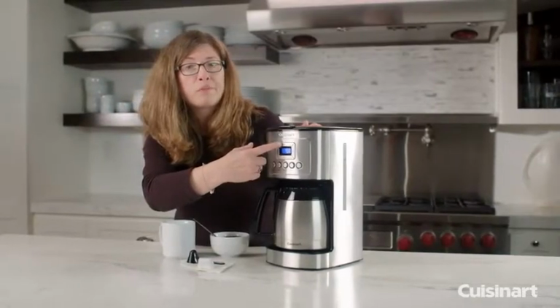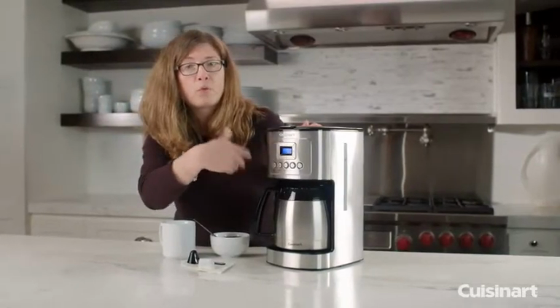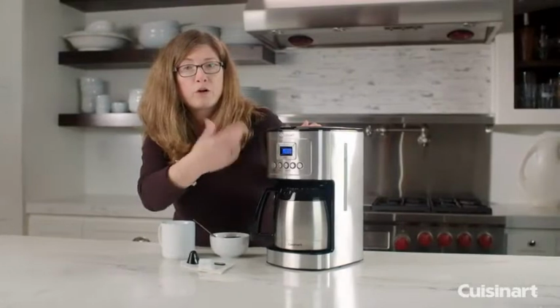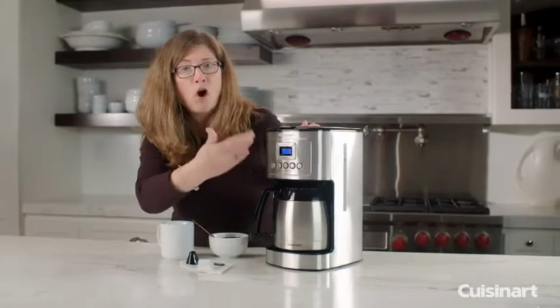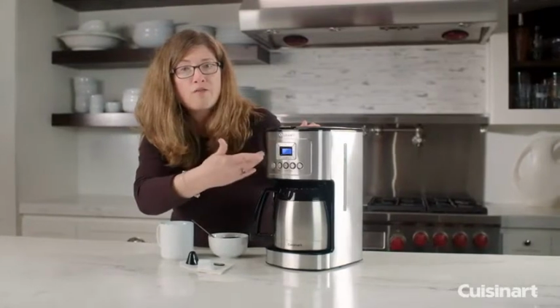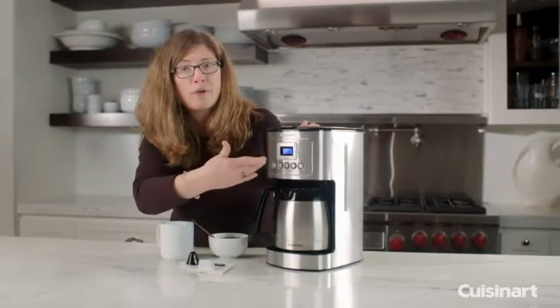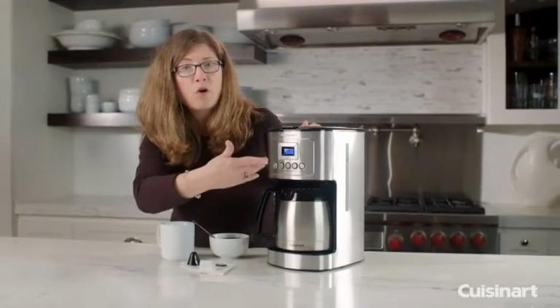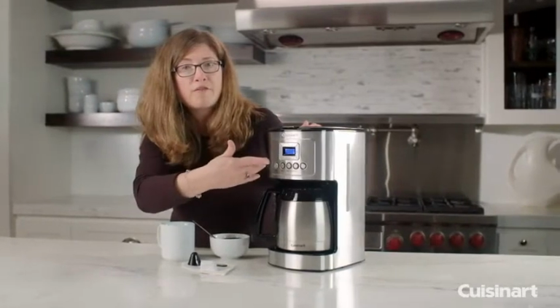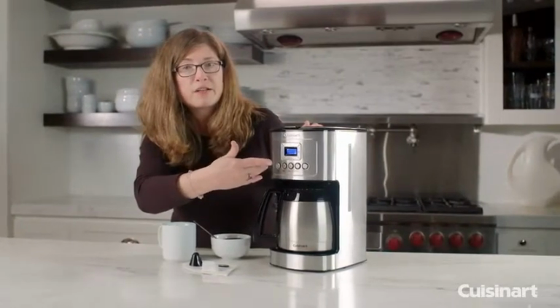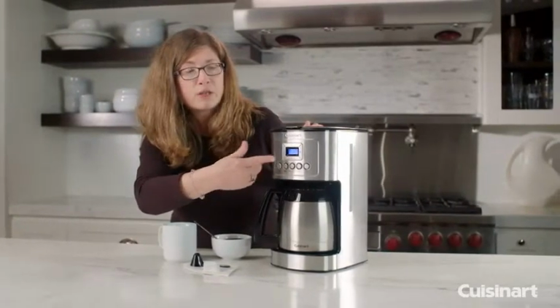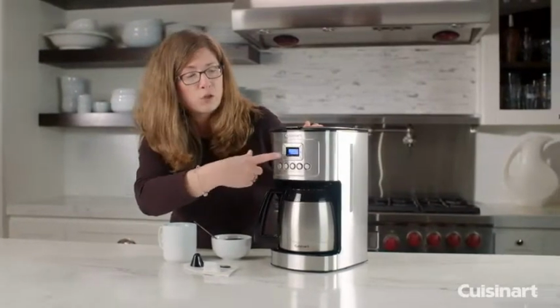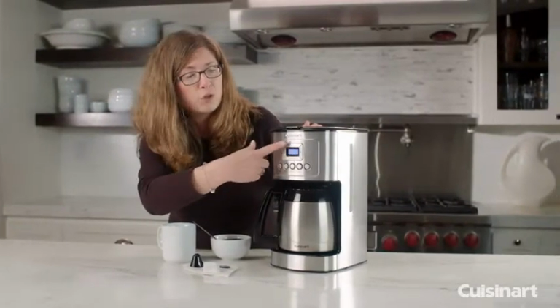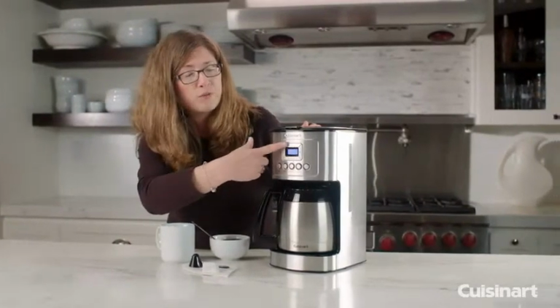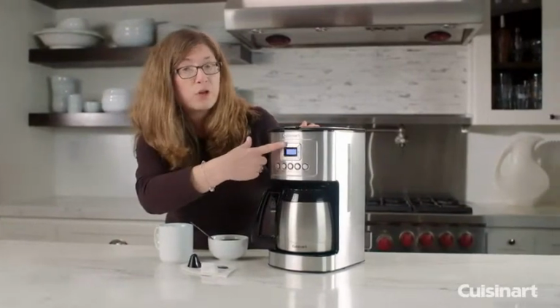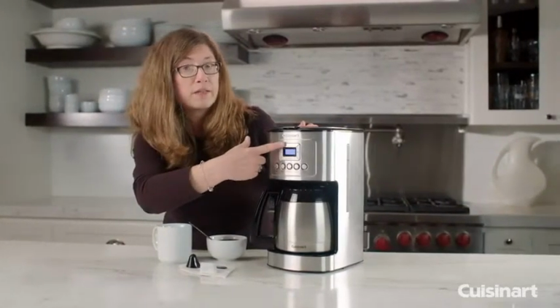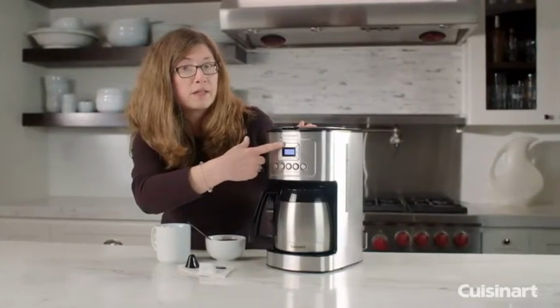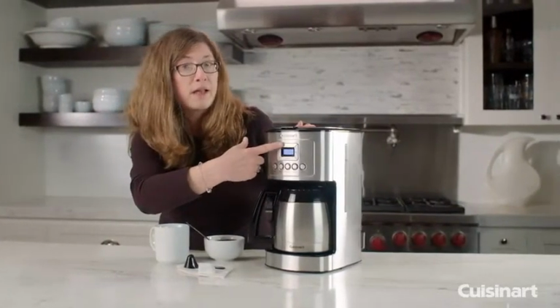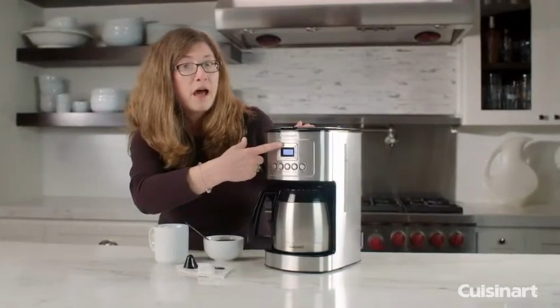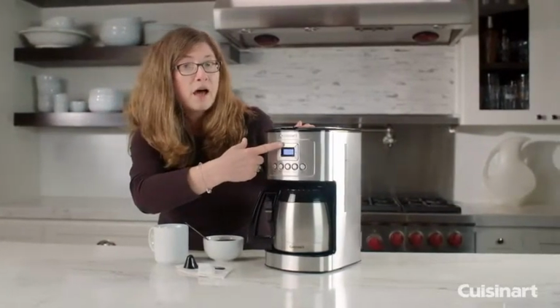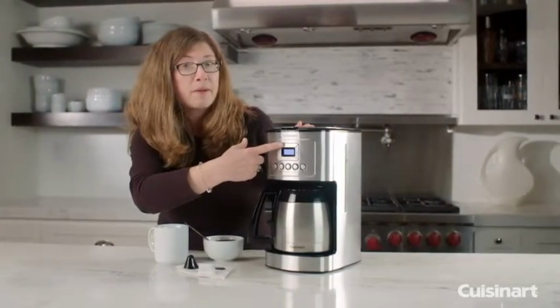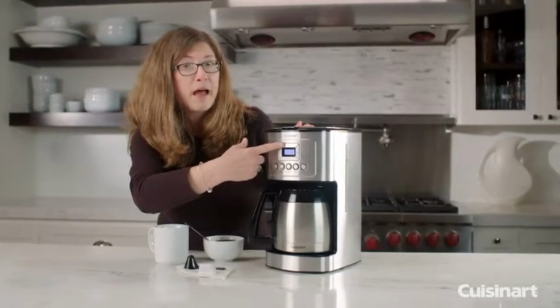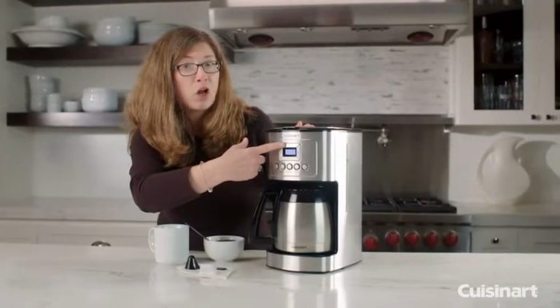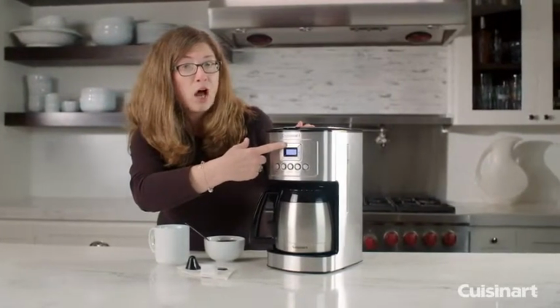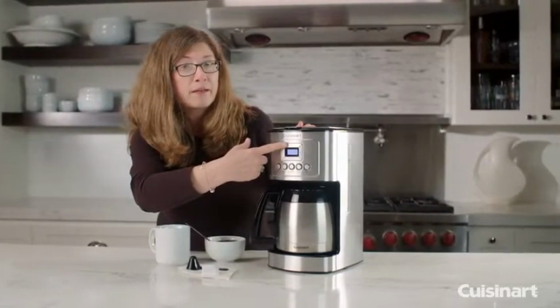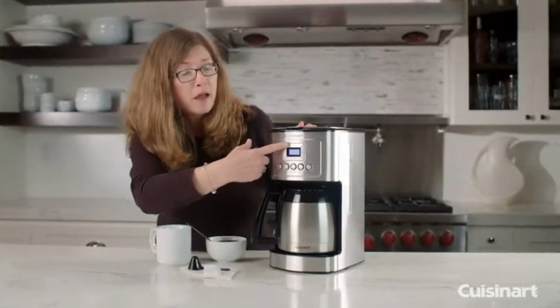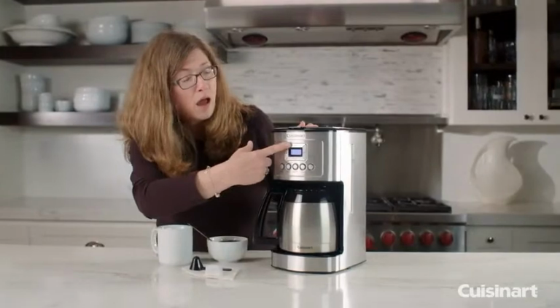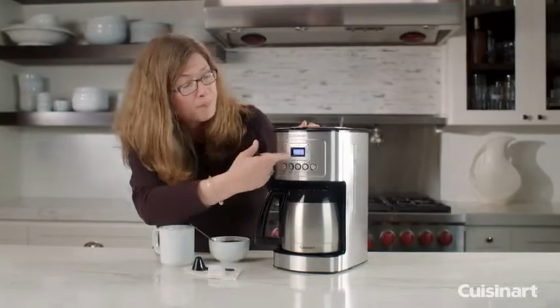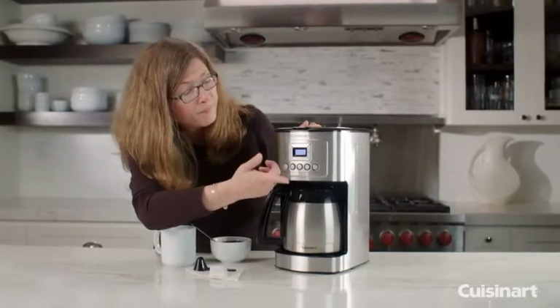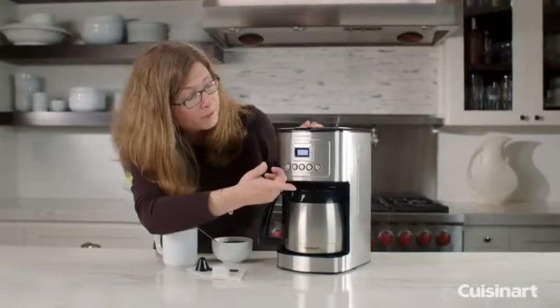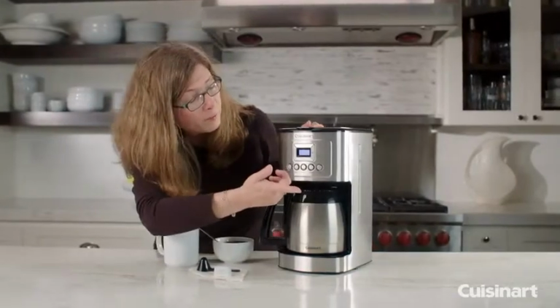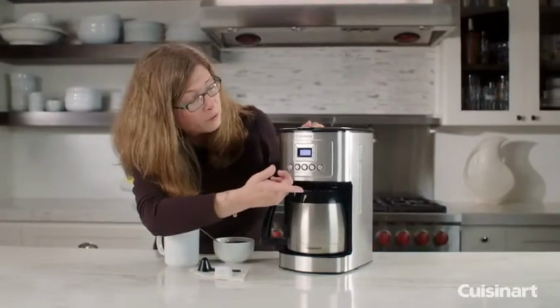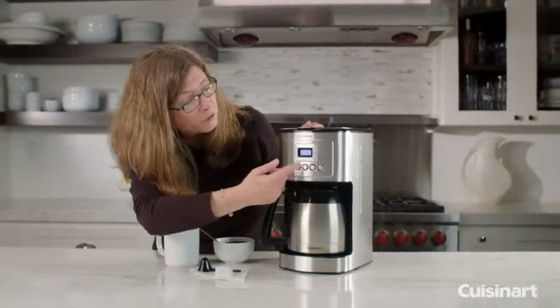The thermal carafe is dishwasher safe, and the coffee maker has a self-cleaning function as well. It's available in seven different colors.